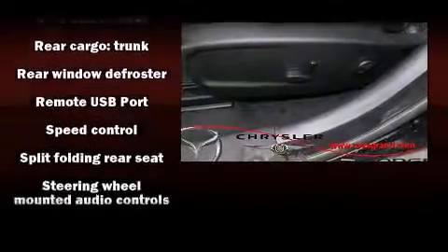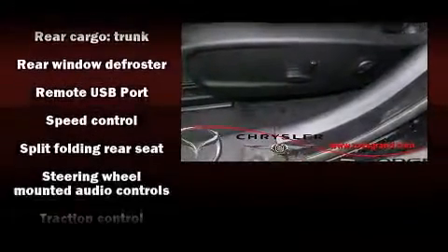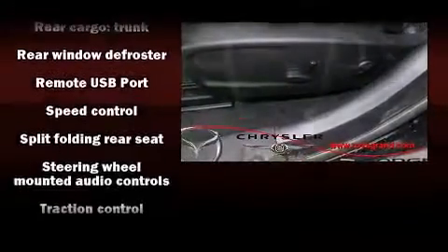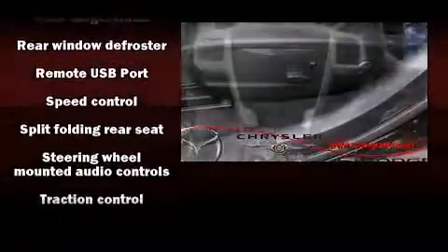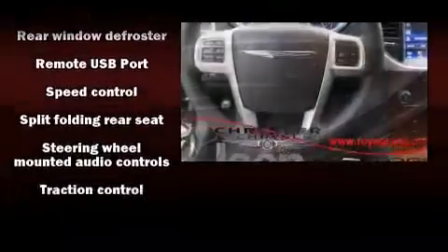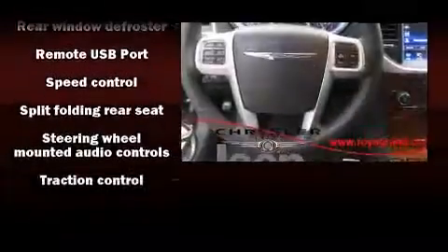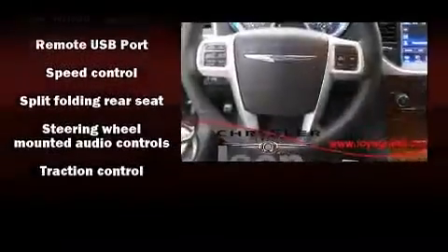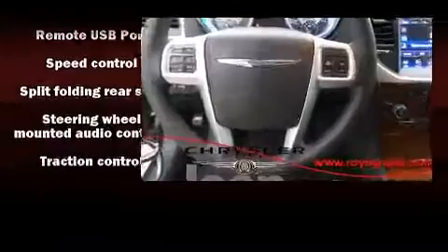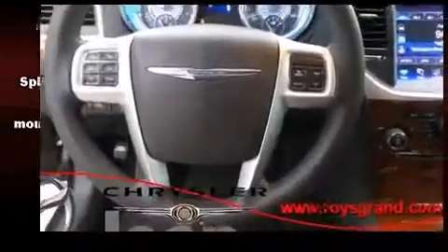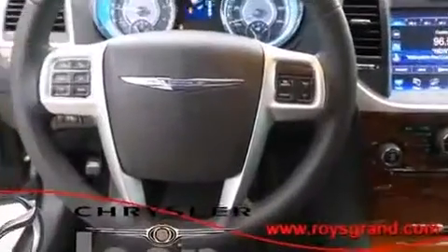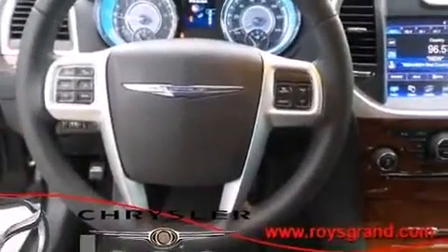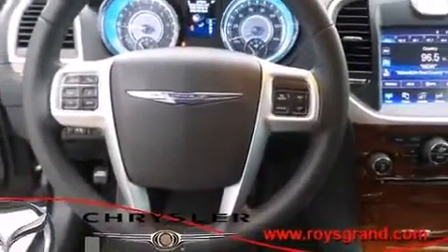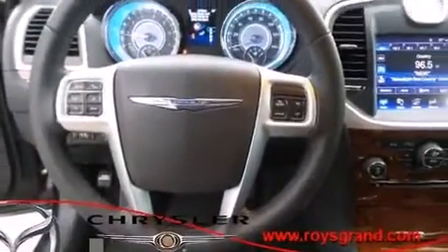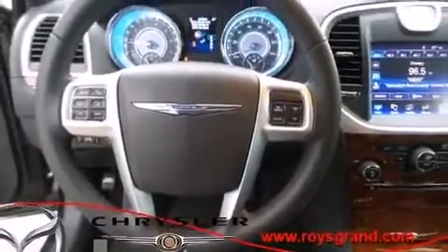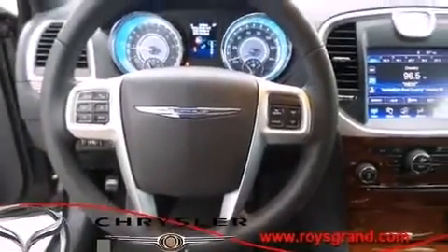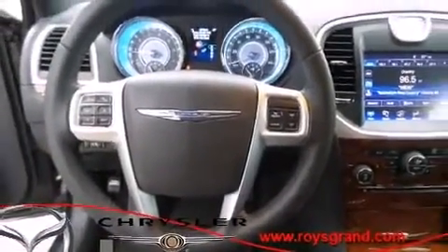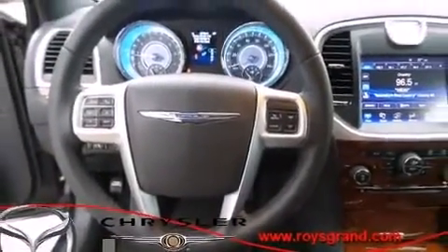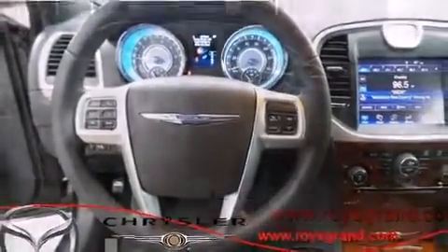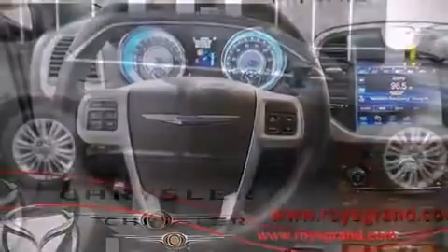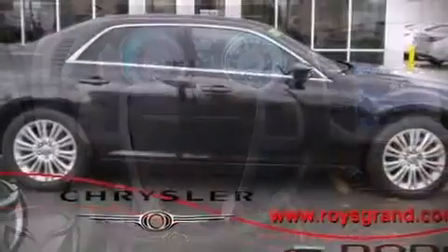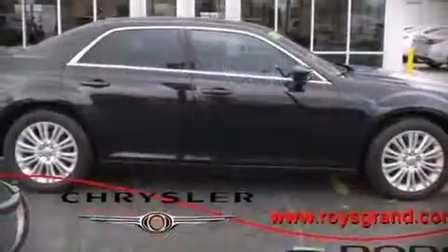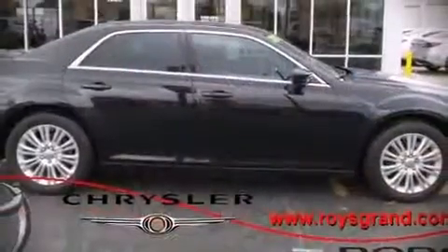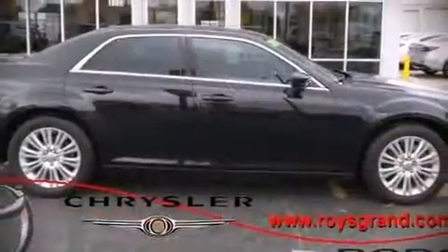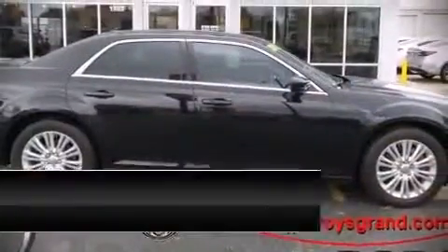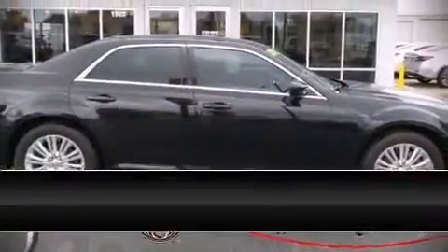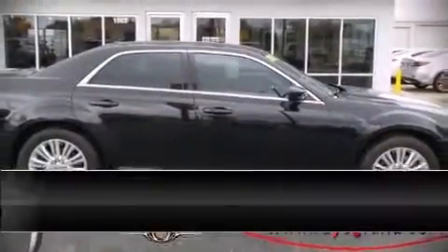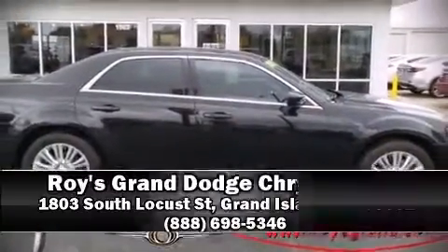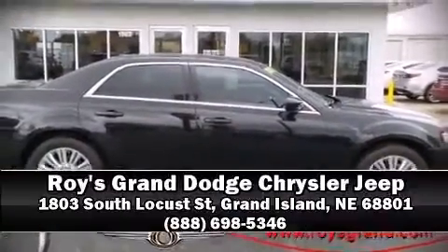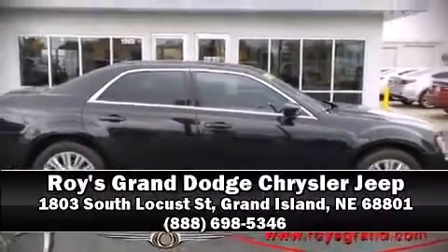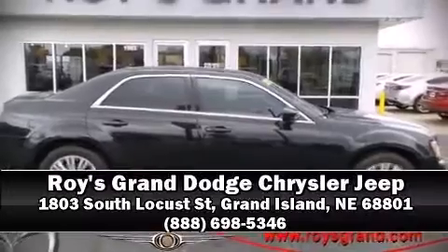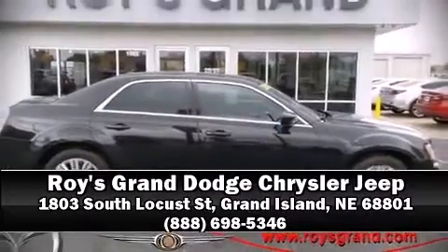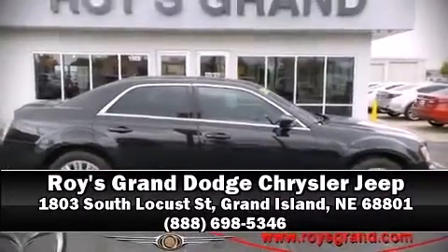A Carfax history report indicates just one previous owner. Stop by our dealership or give us a call for more information.